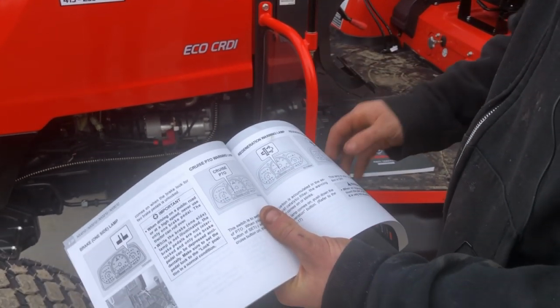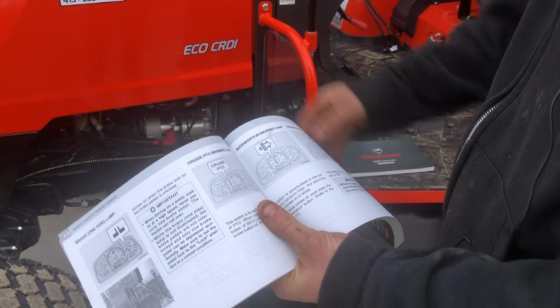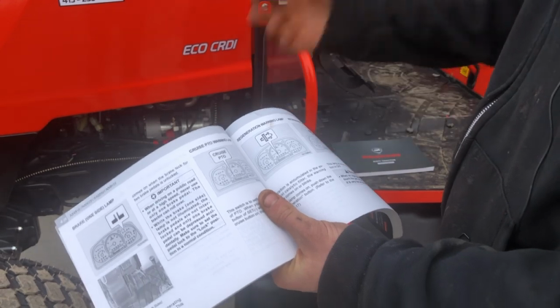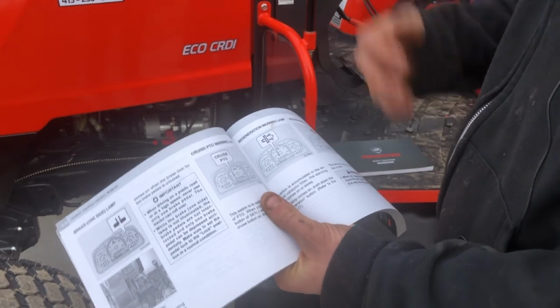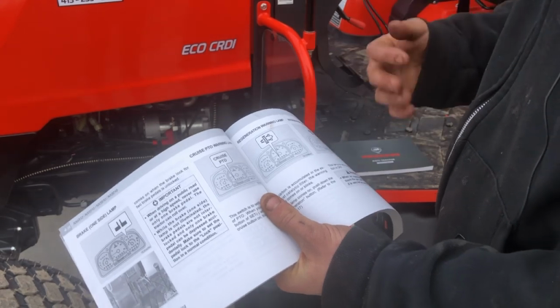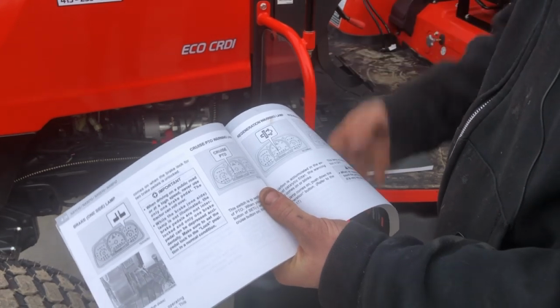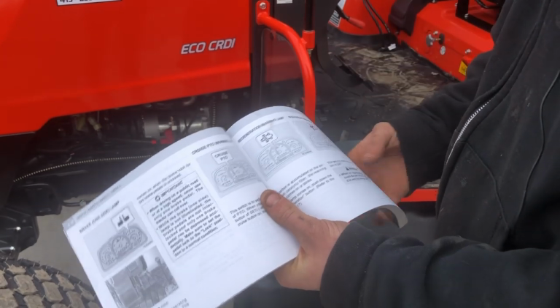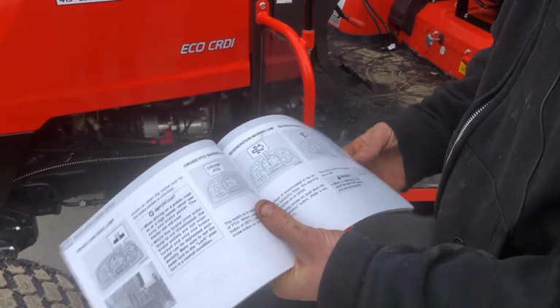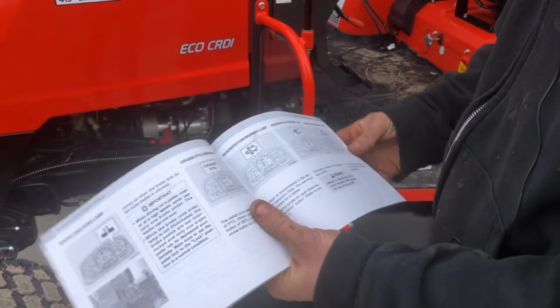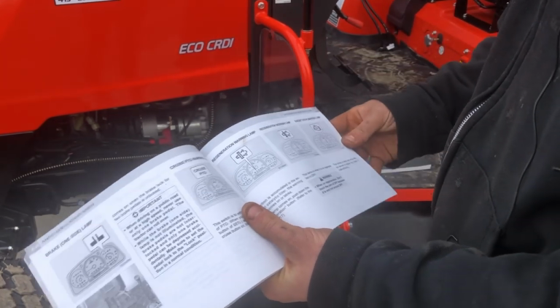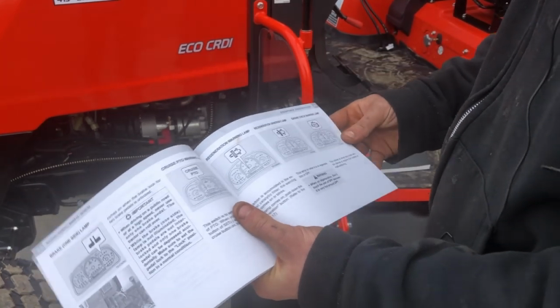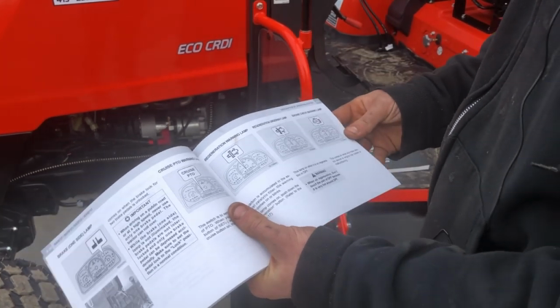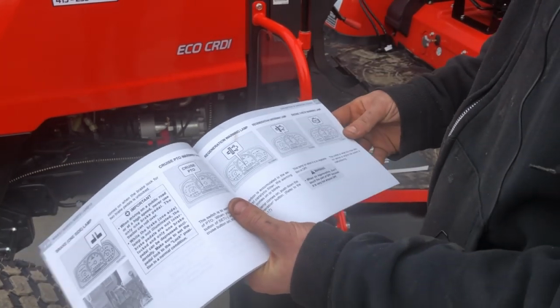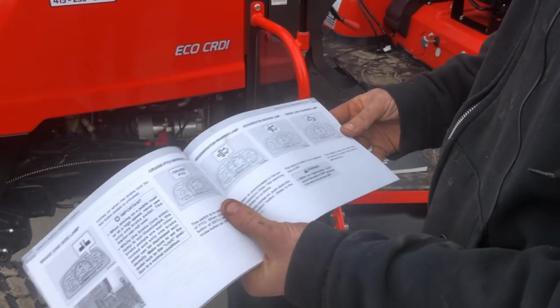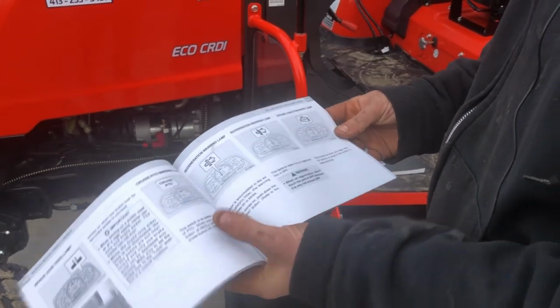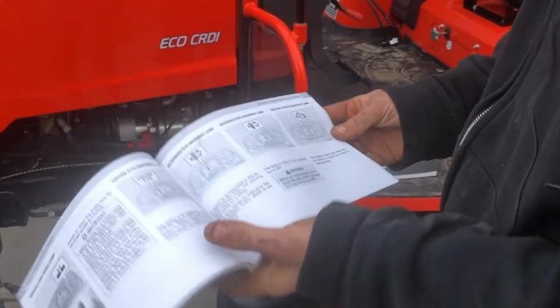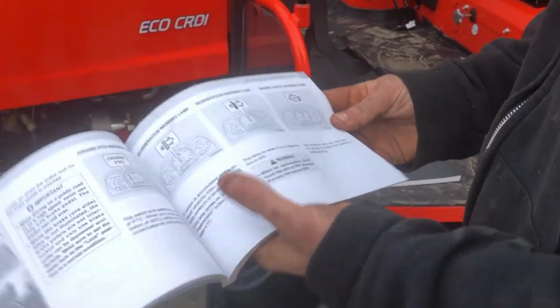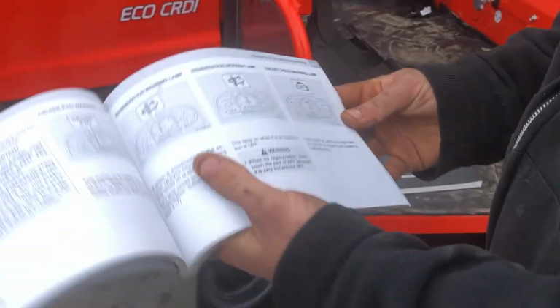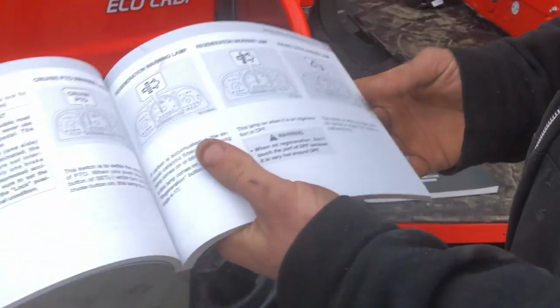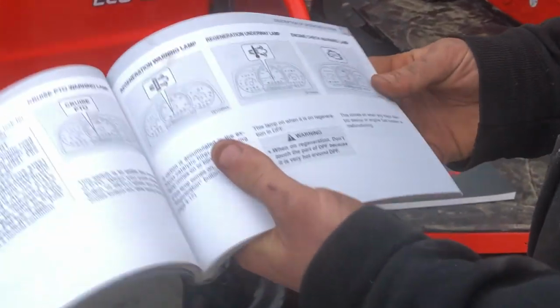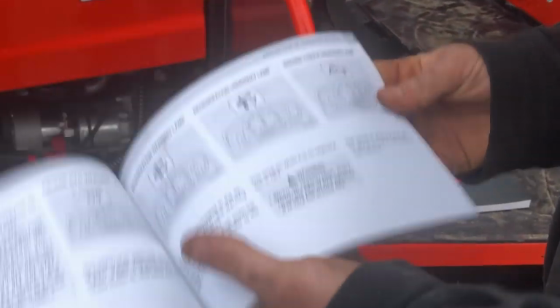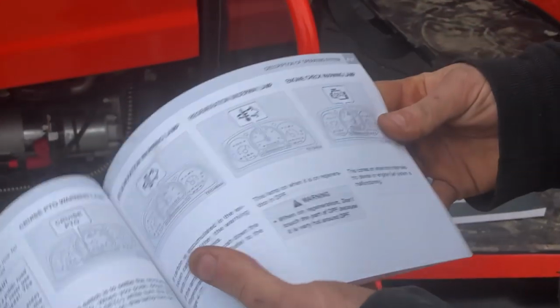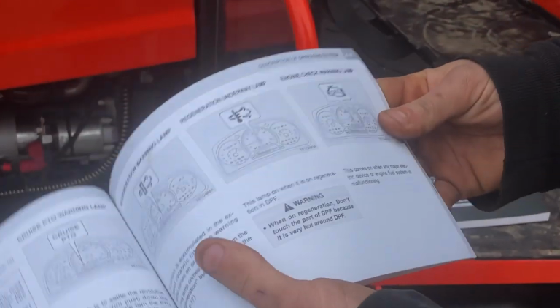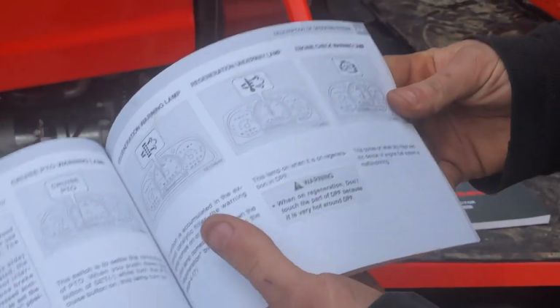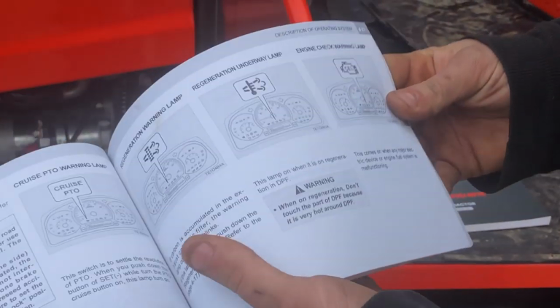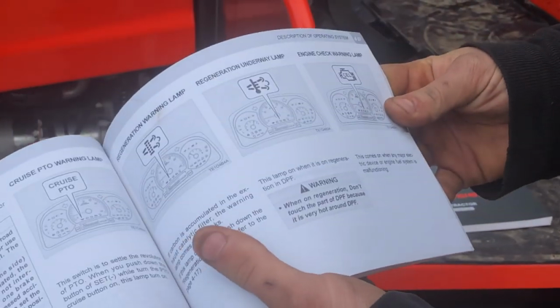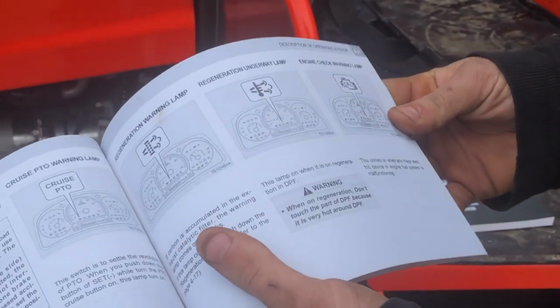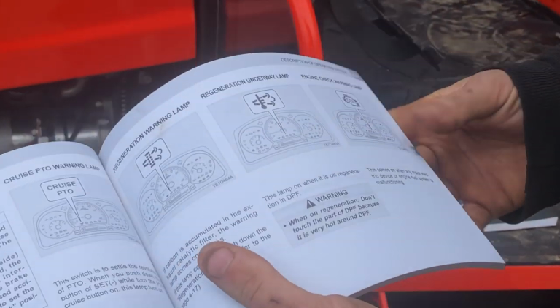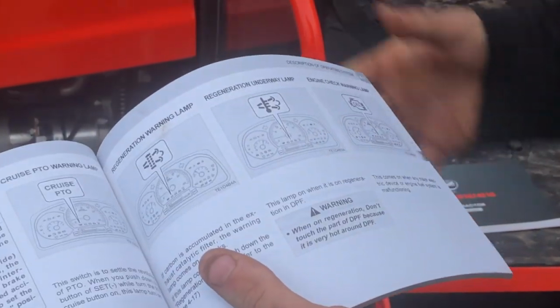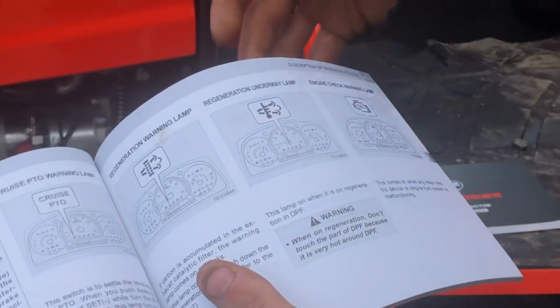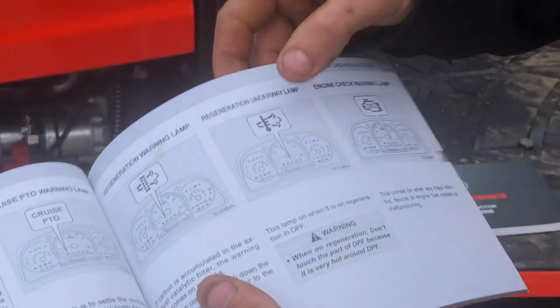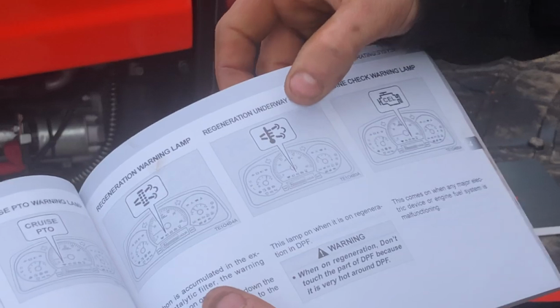If it does throw a check engine light, you're going to have to bring it back to your dealer to clear the codes and force a regen.